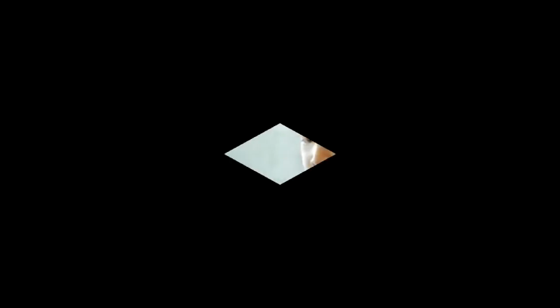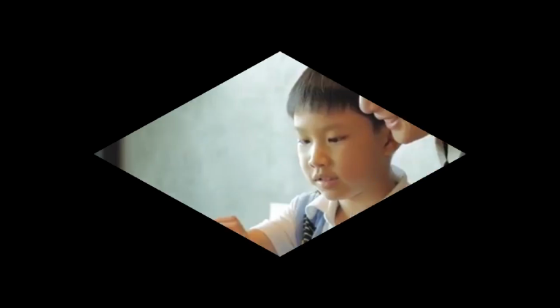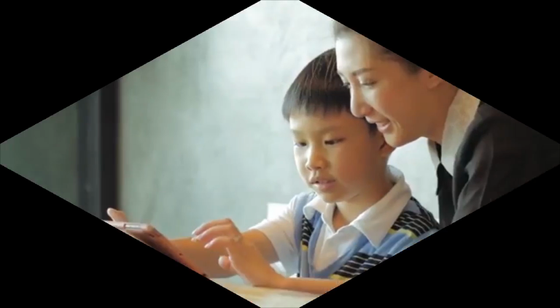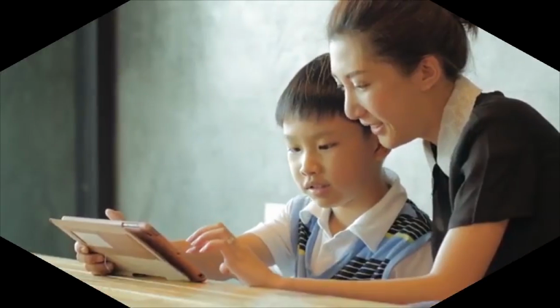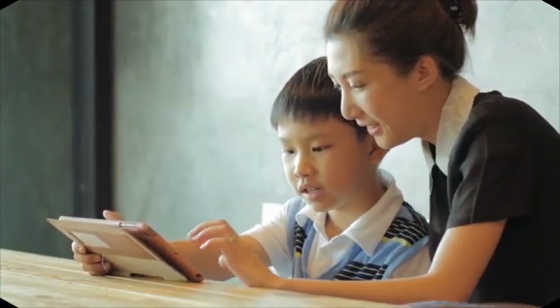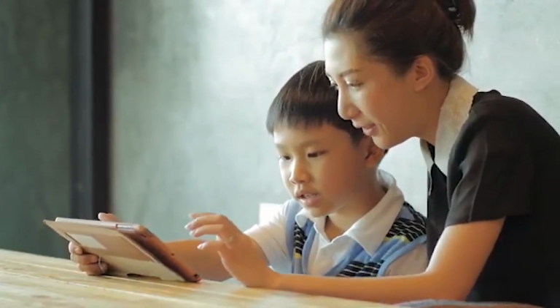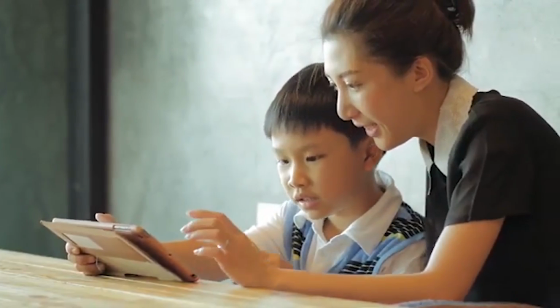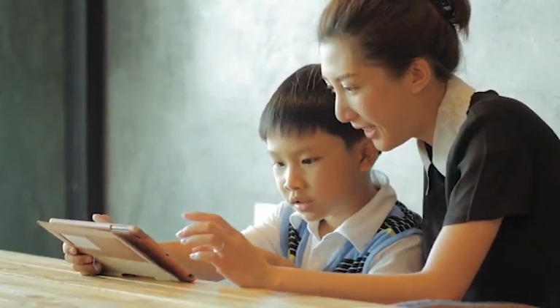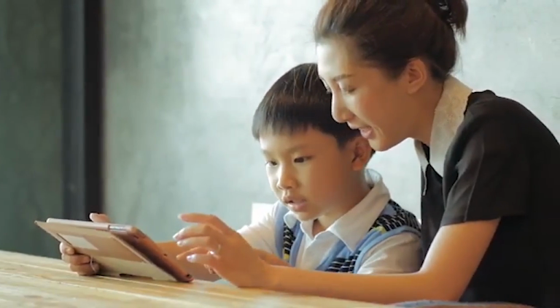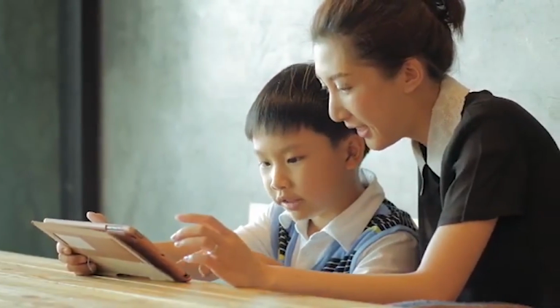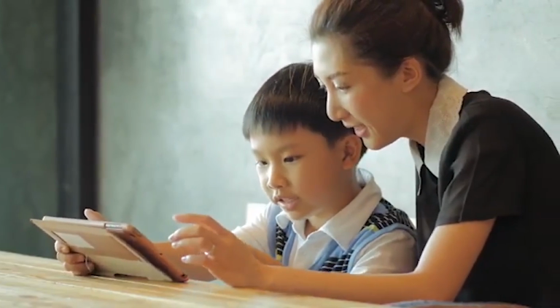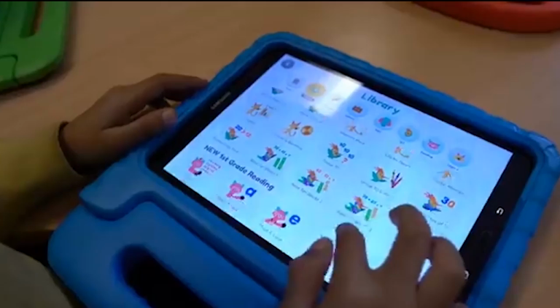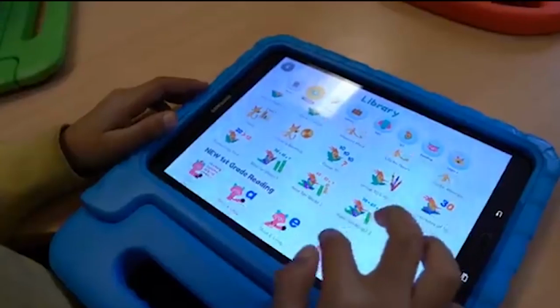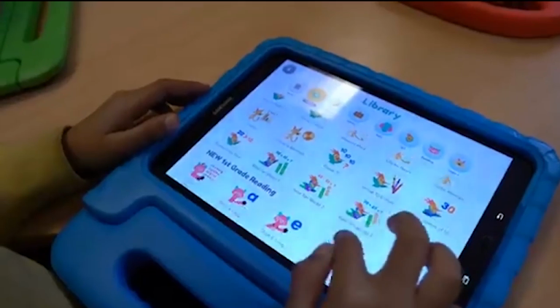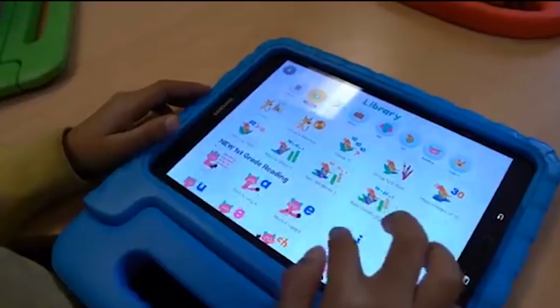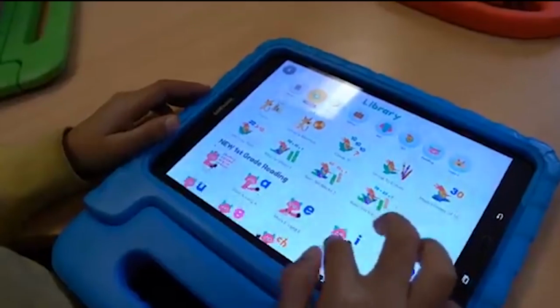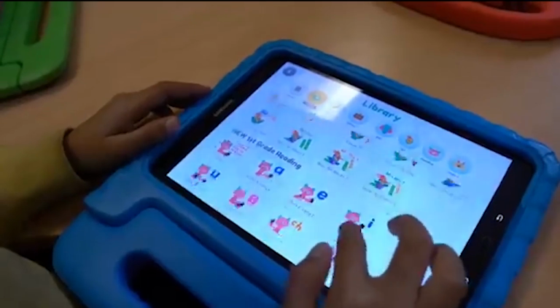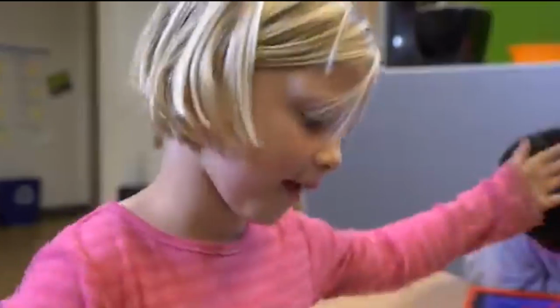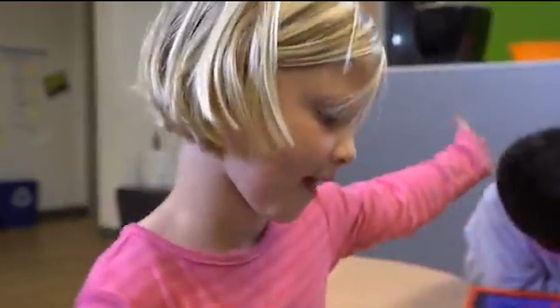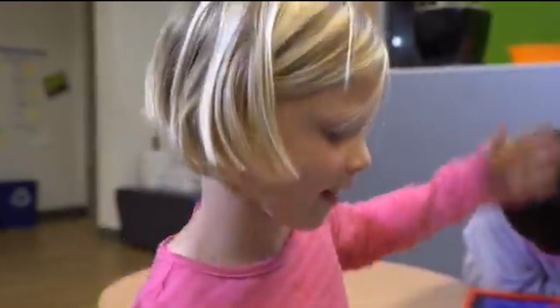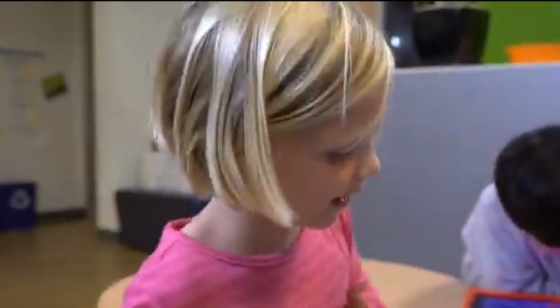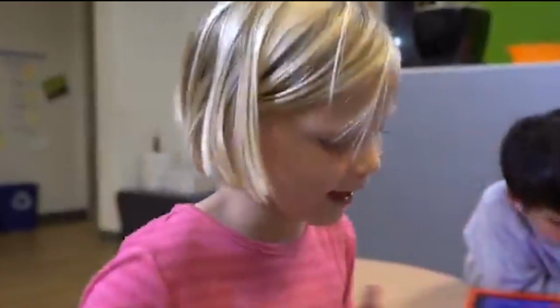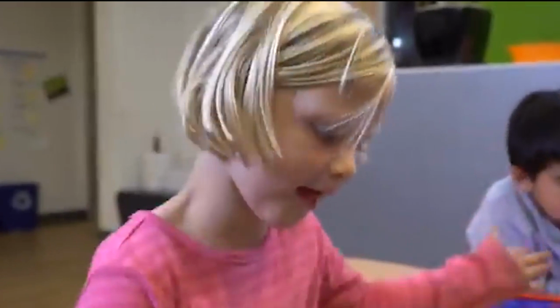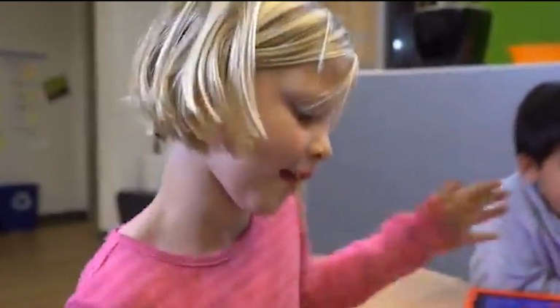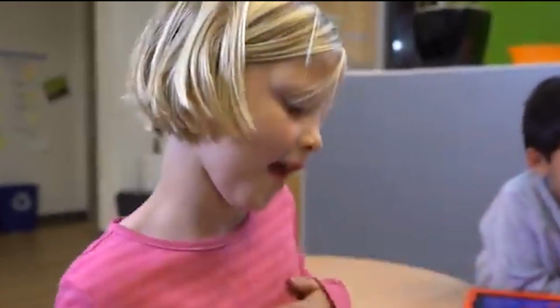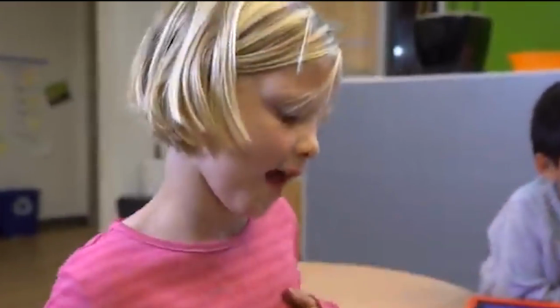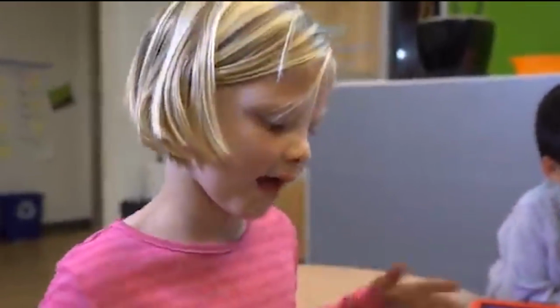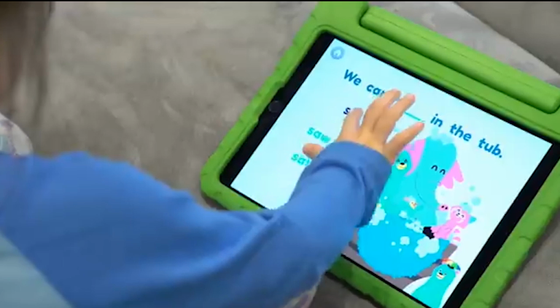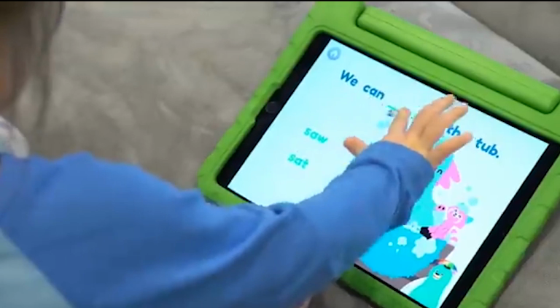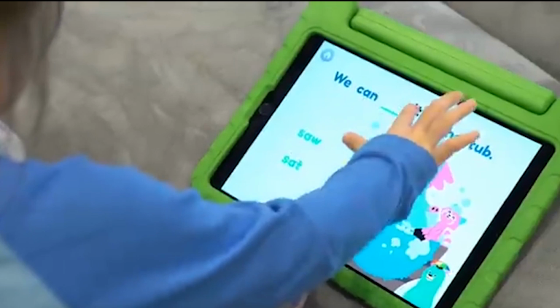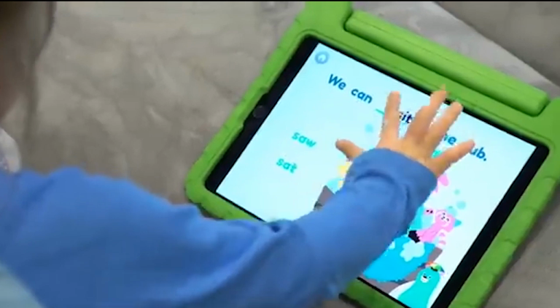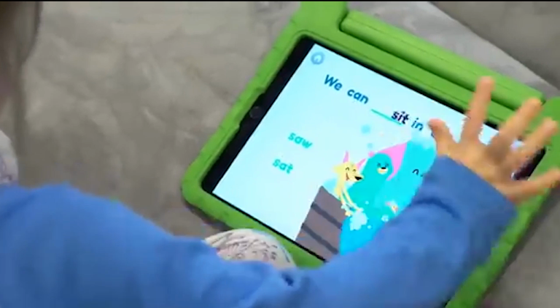Today we are looking at the math learning apps that help kids master math while having fun. Let's start.